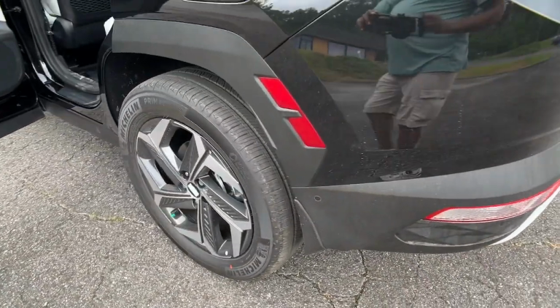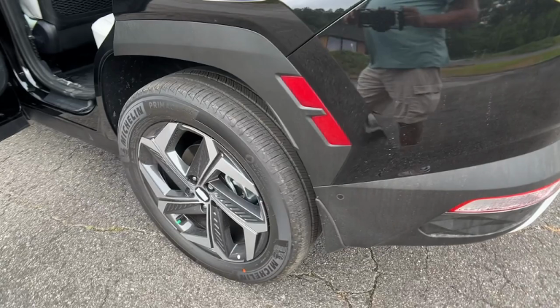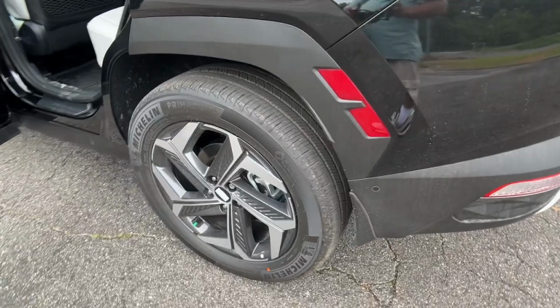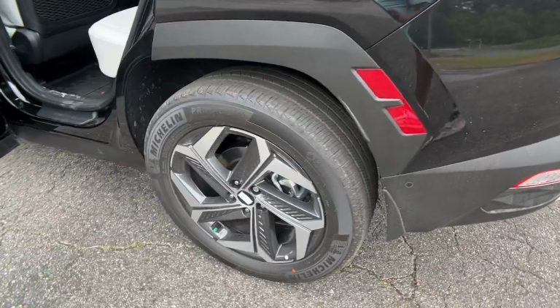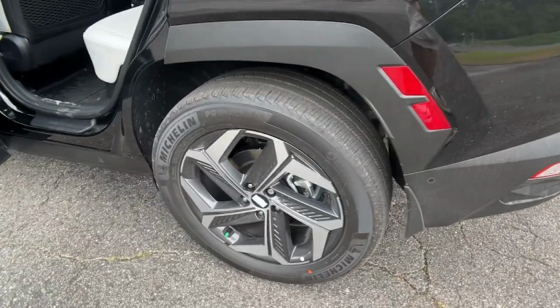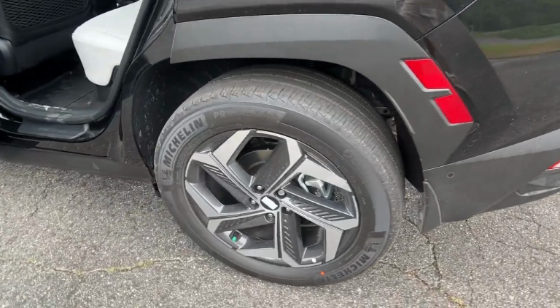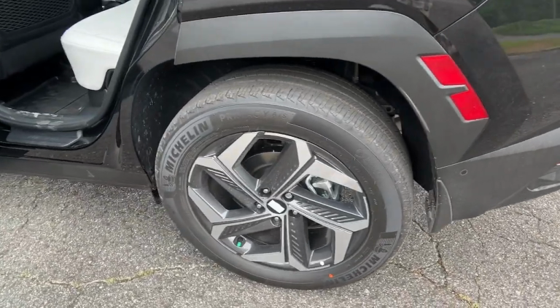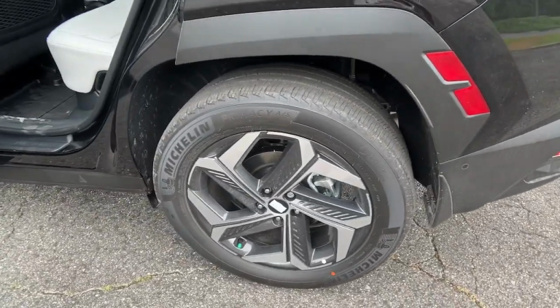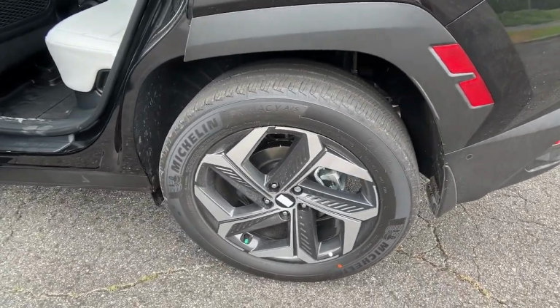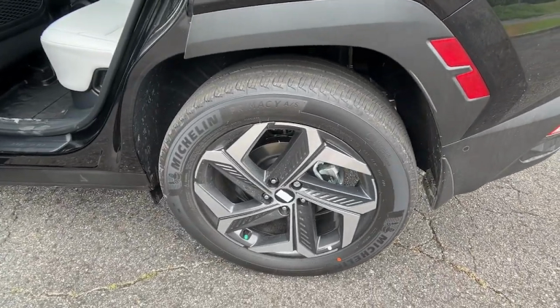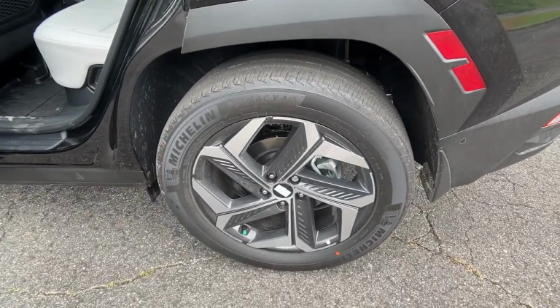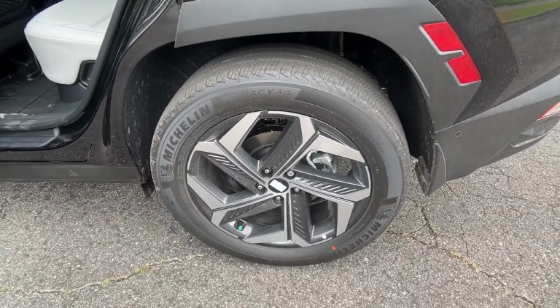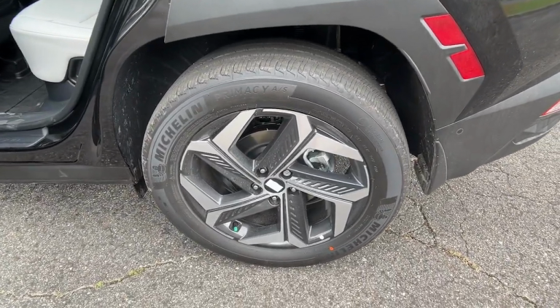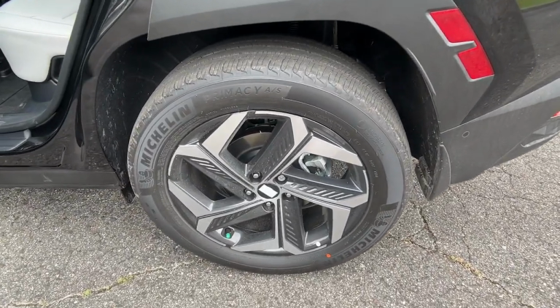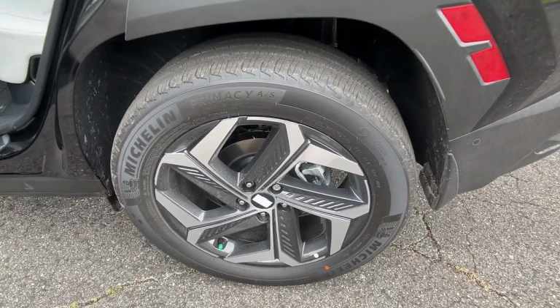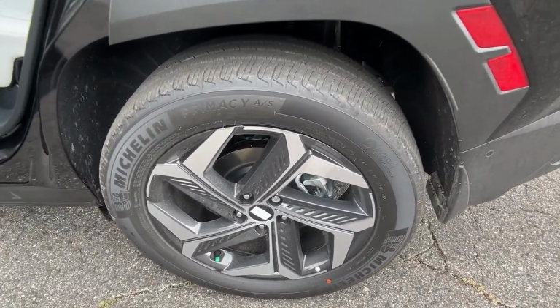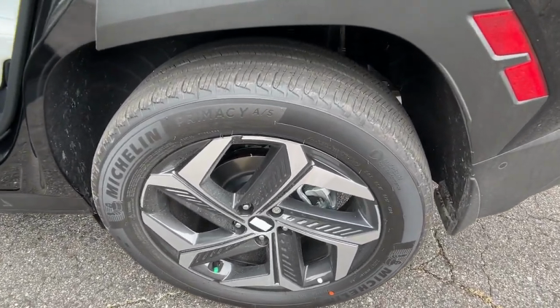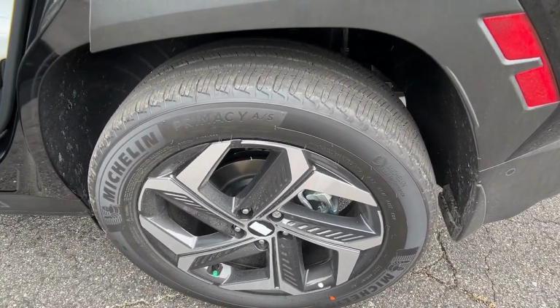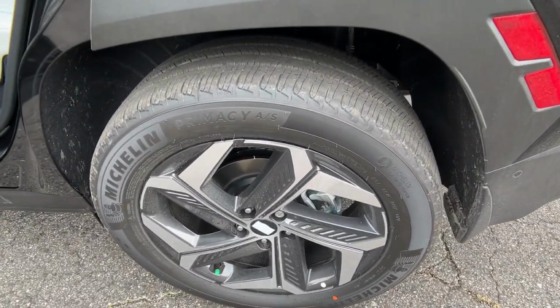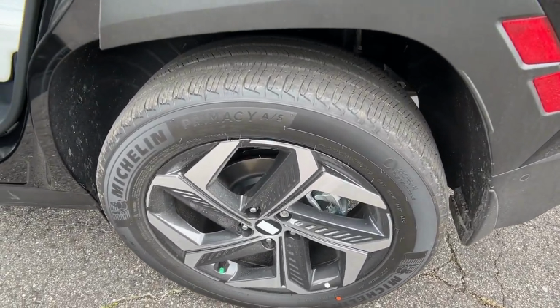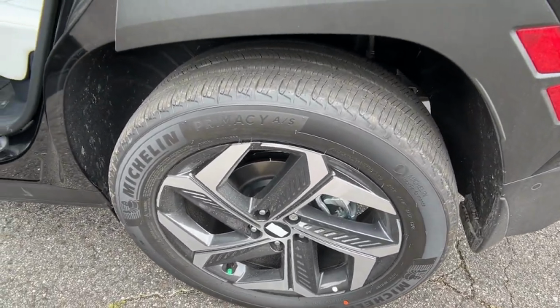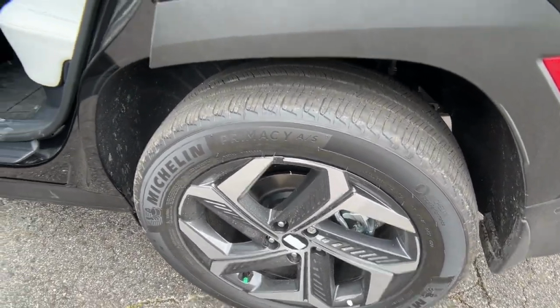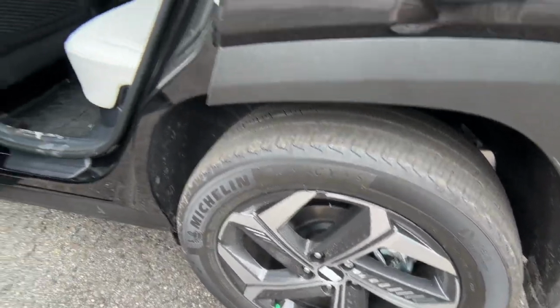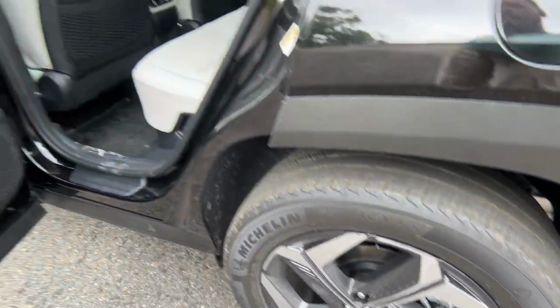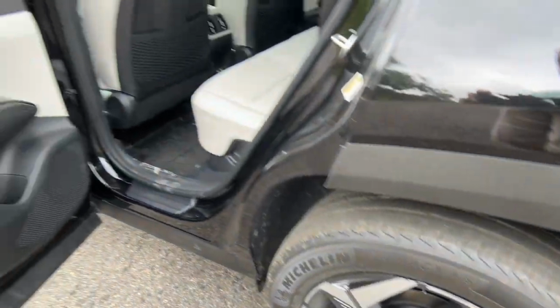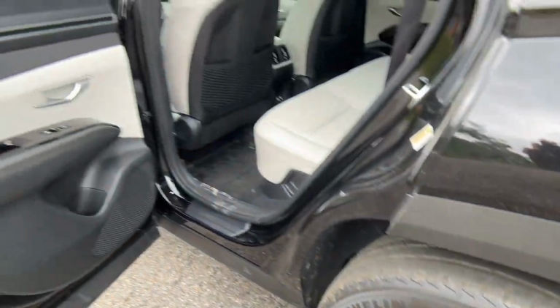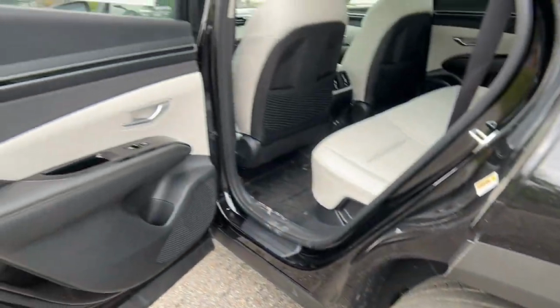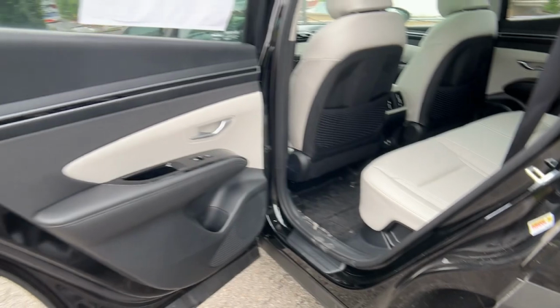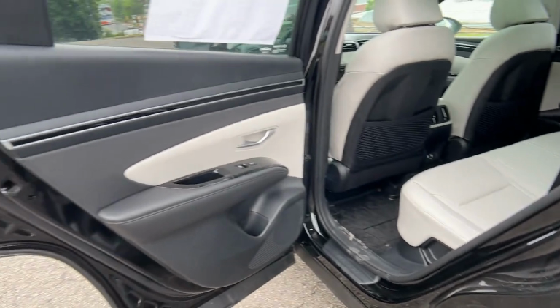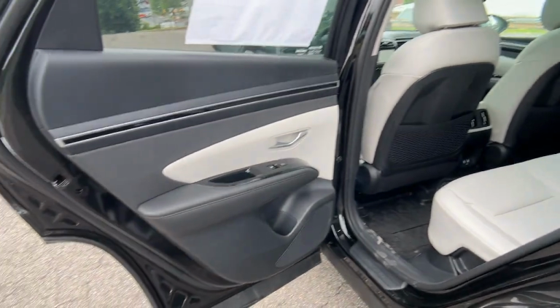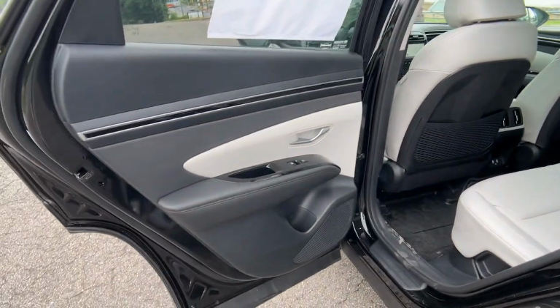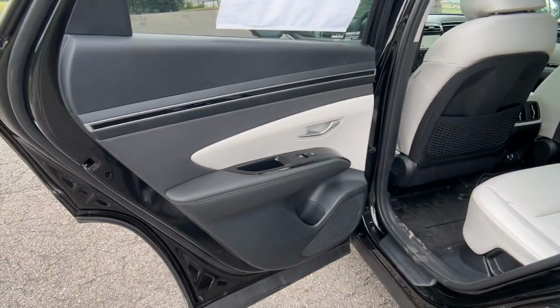Navigation system, satellite radio, heated mirrors, power passenger seat, power liftgate.